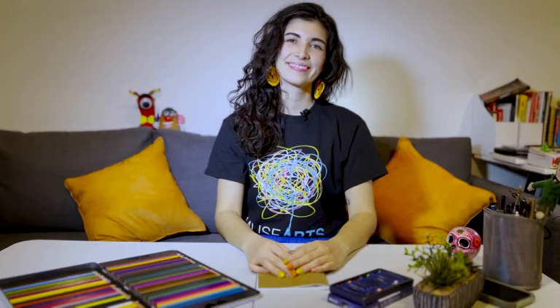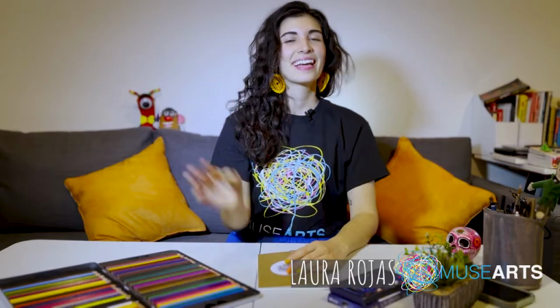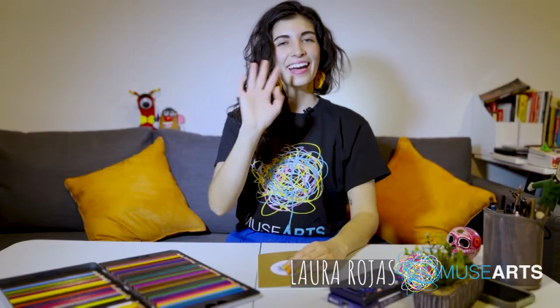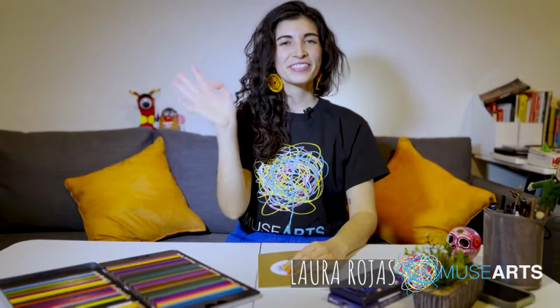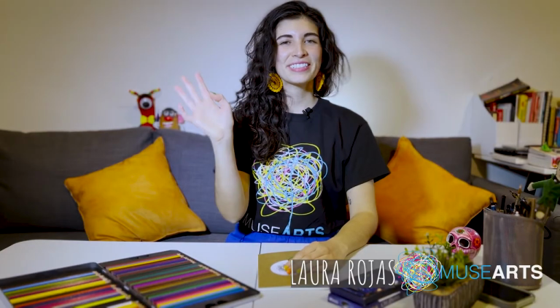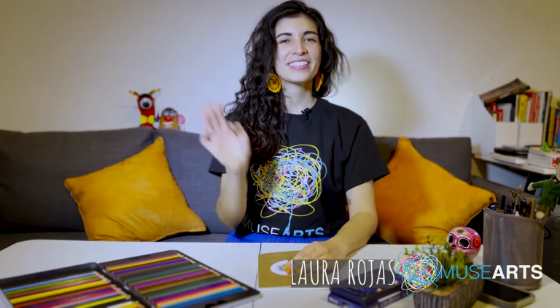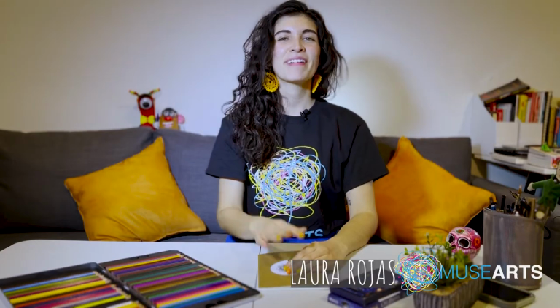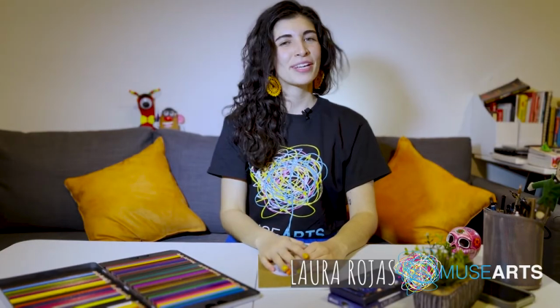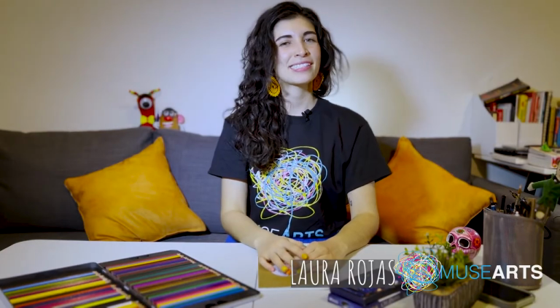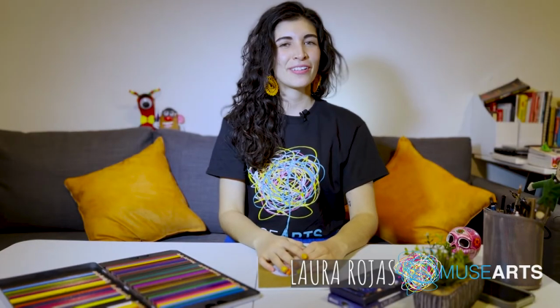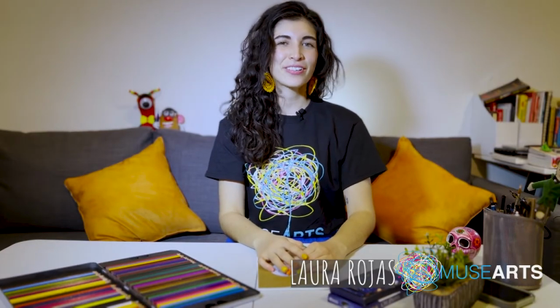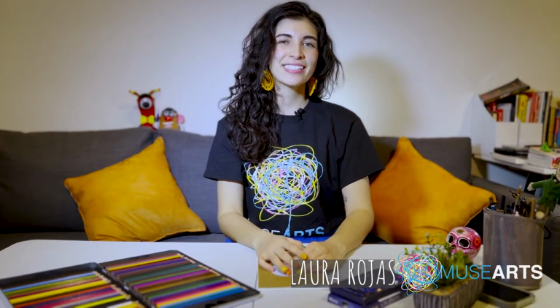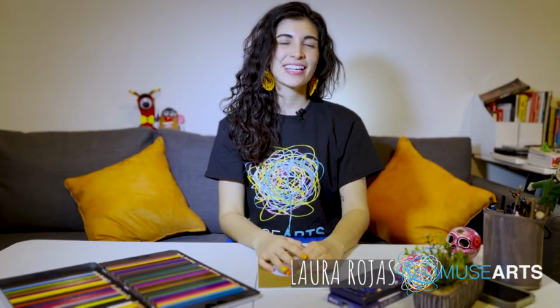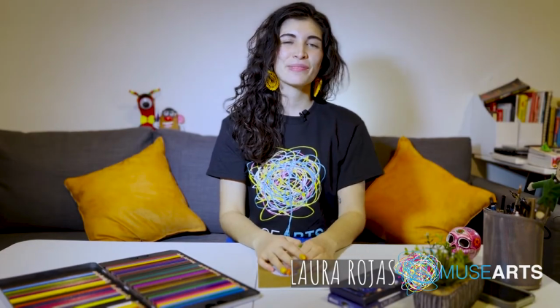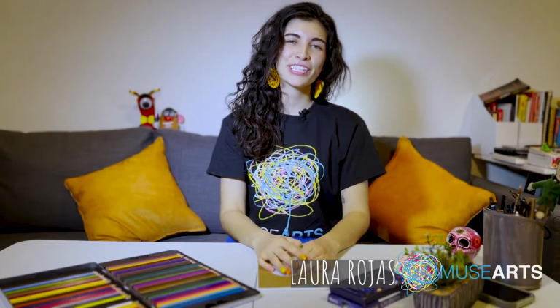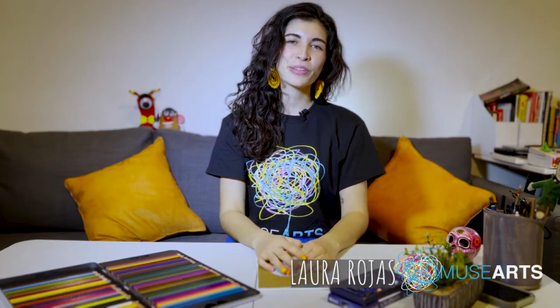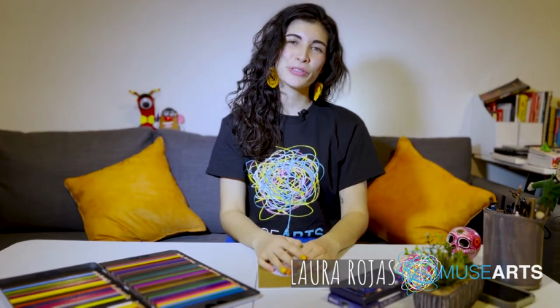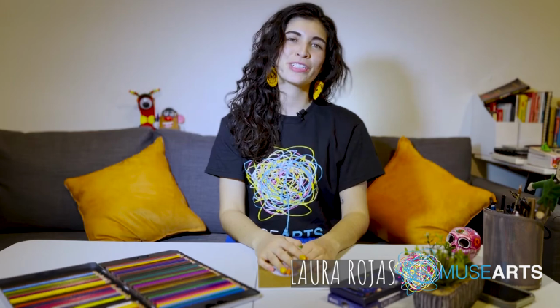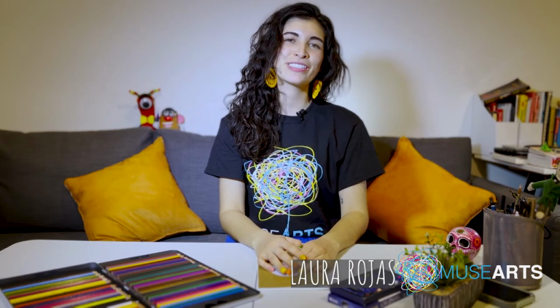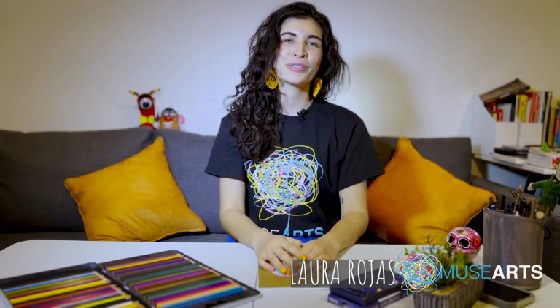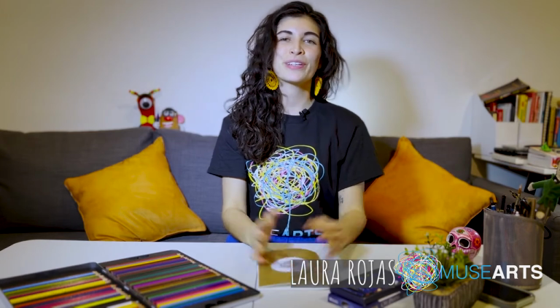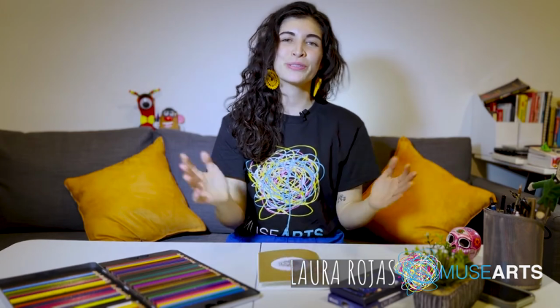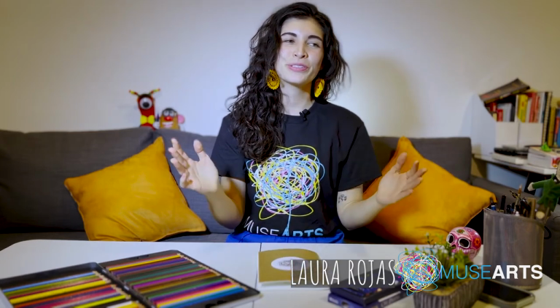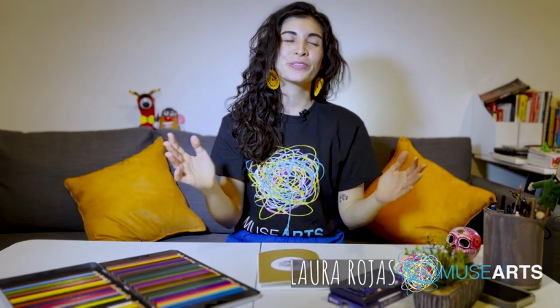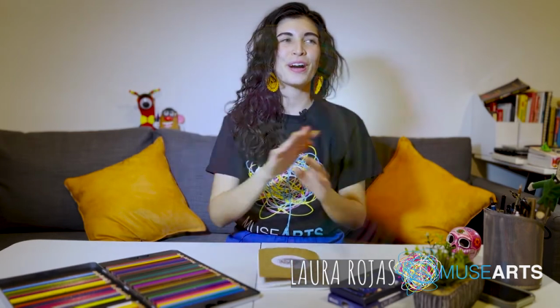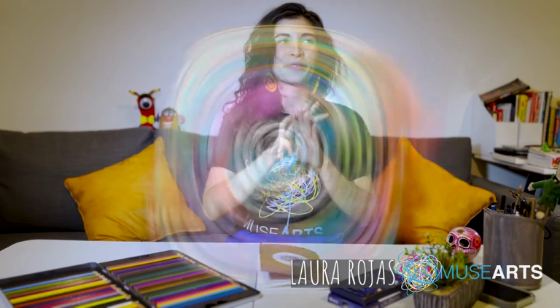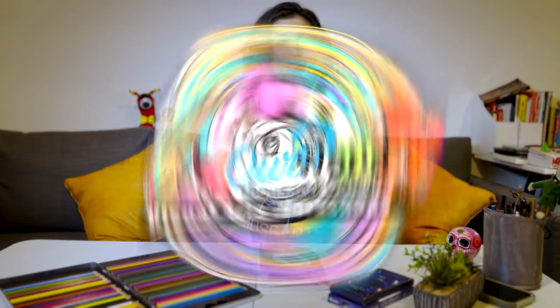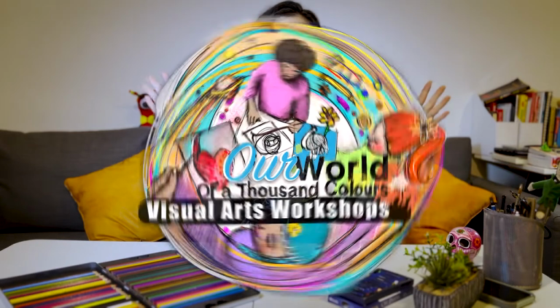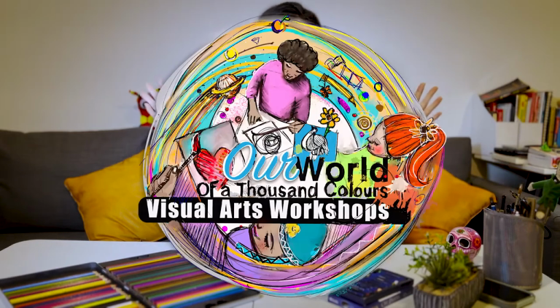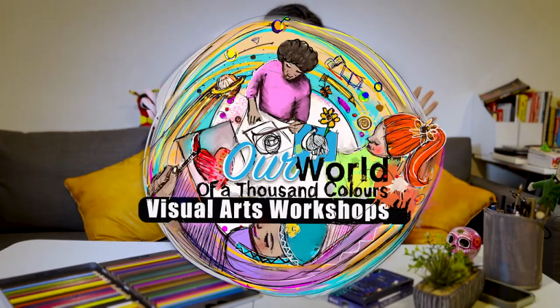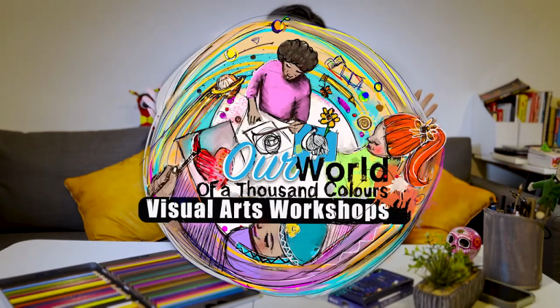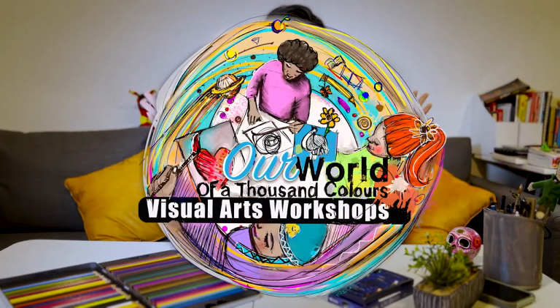Hi everyone! My name is Laura Rojas and I'm here with Muse Arts to welcome you to our World of a Thousand Colors.